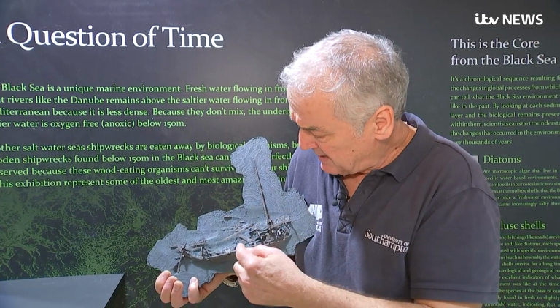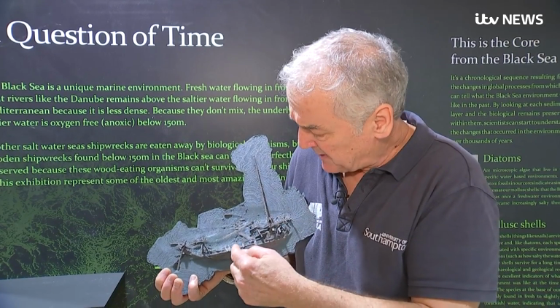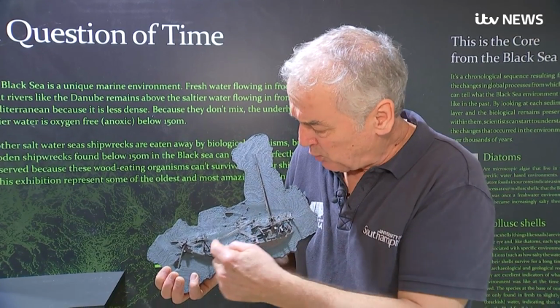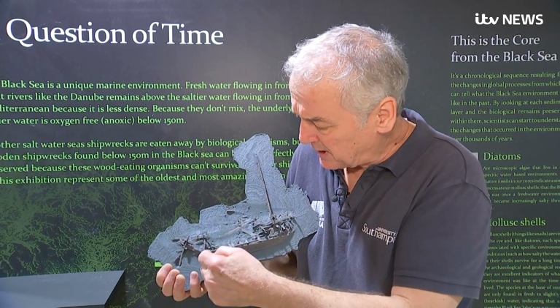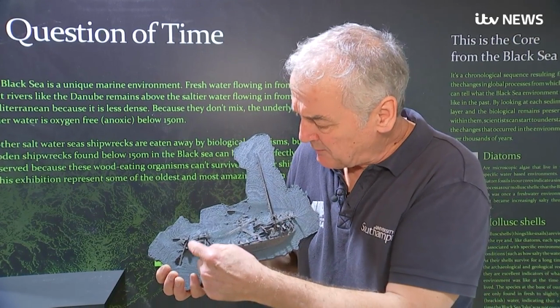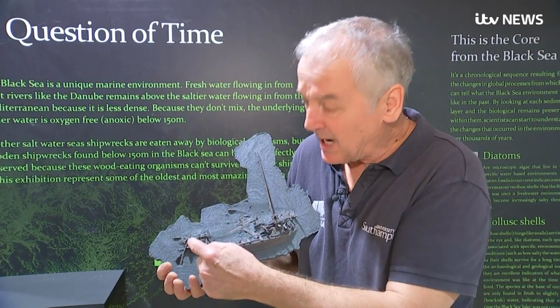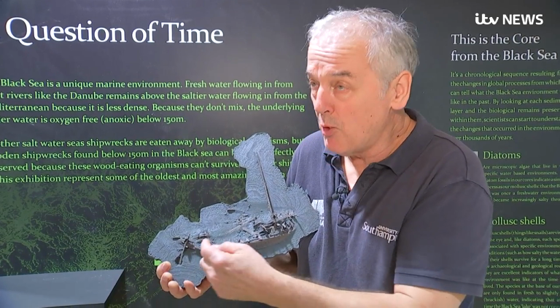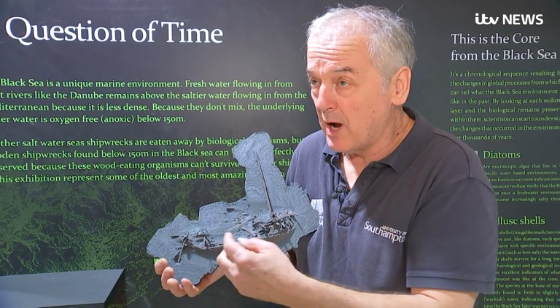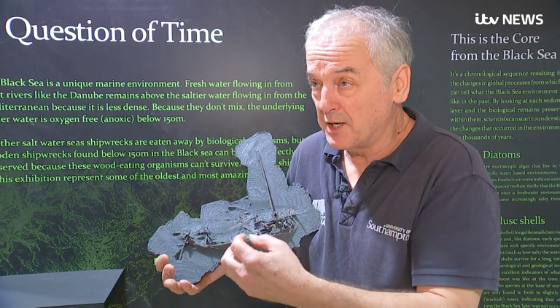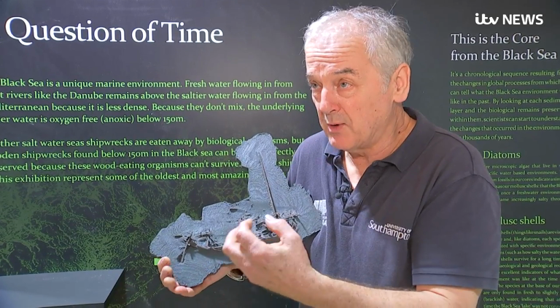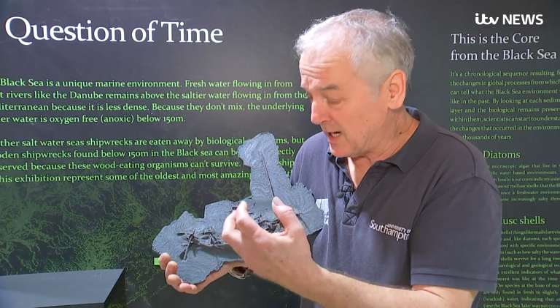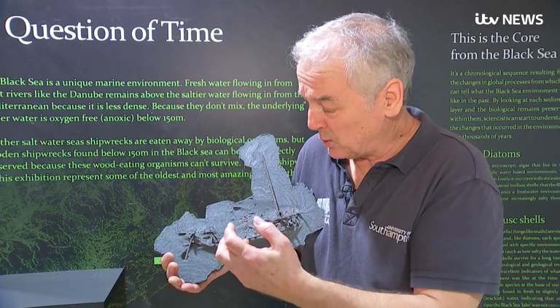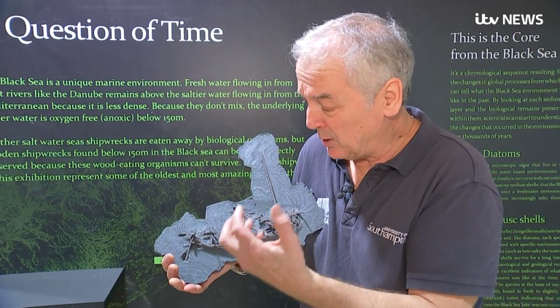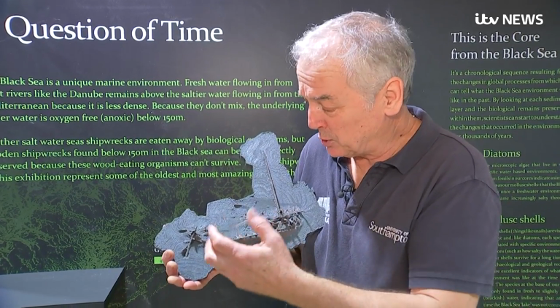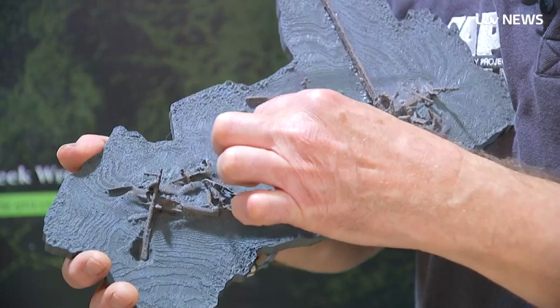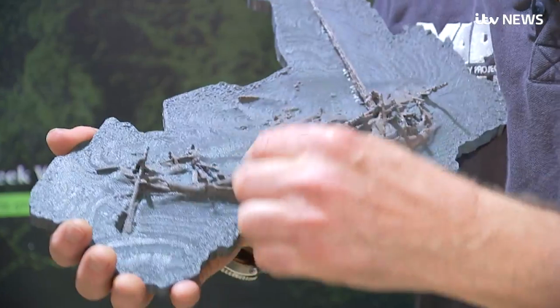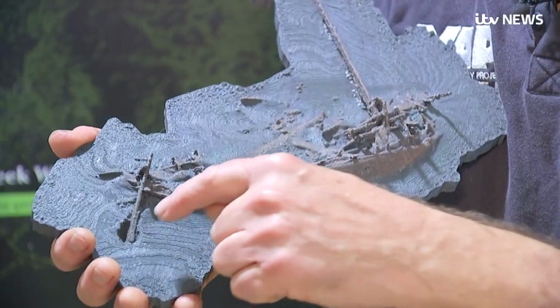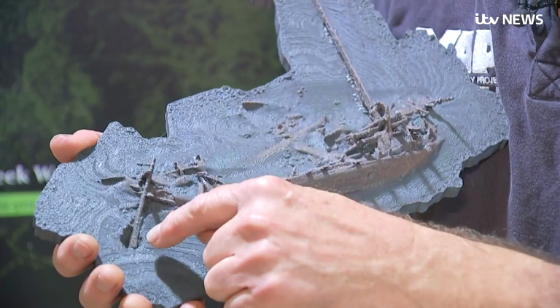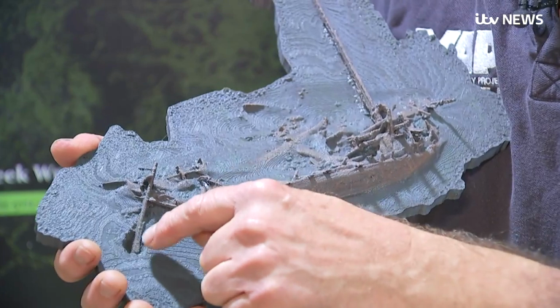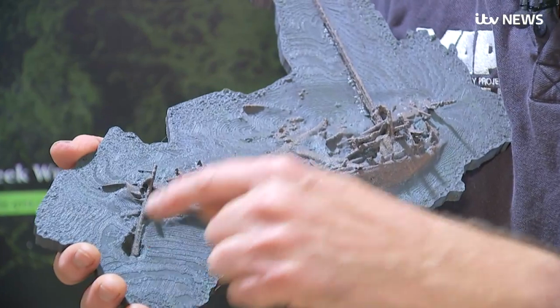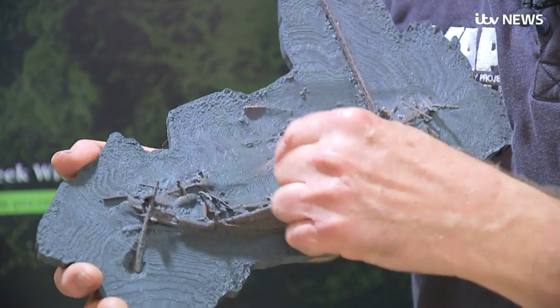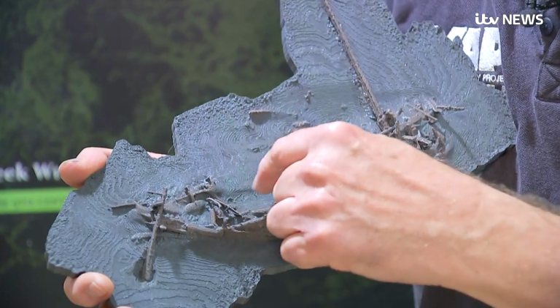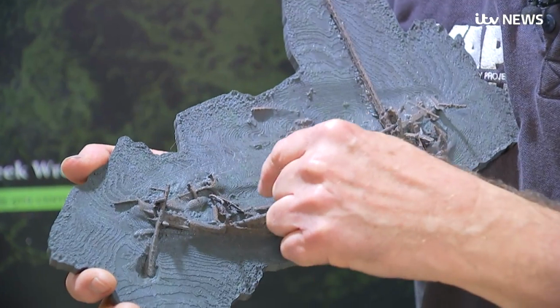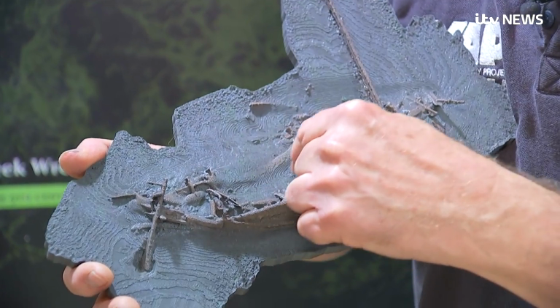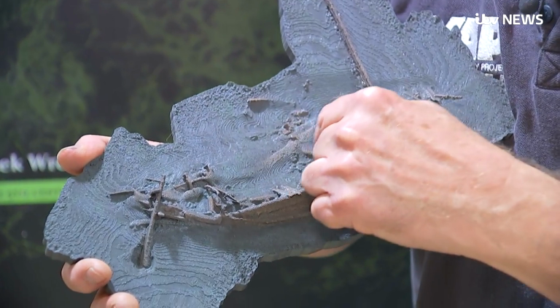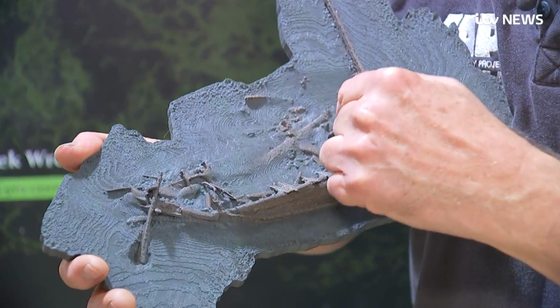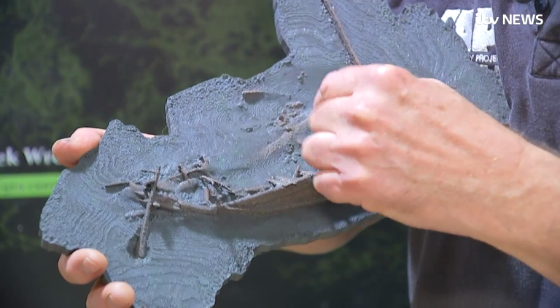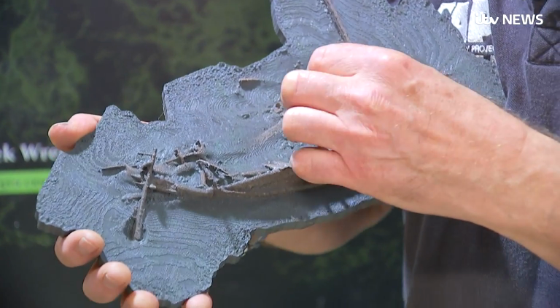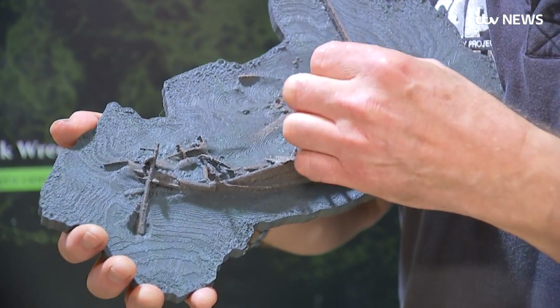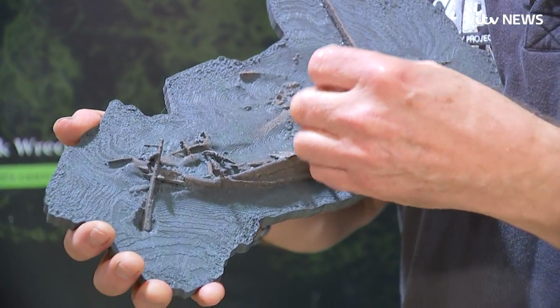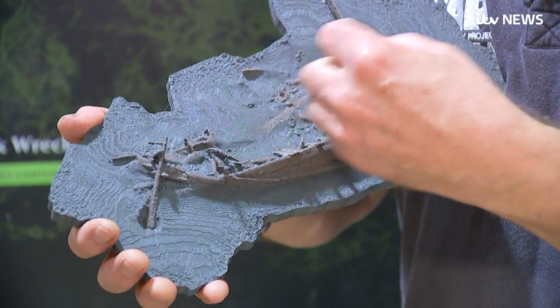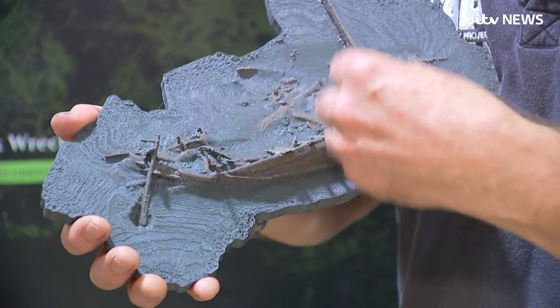And what gave the game away as to its actual cultural identity is this rudder here — the quarter rudder with the tiller still in place.